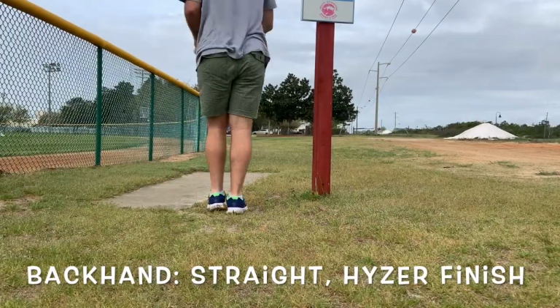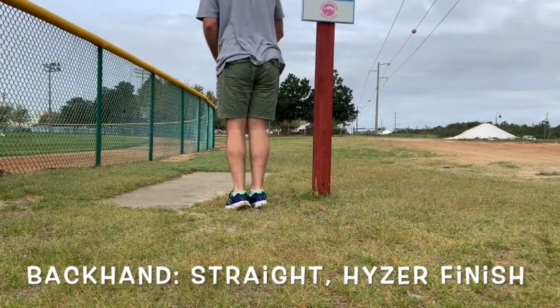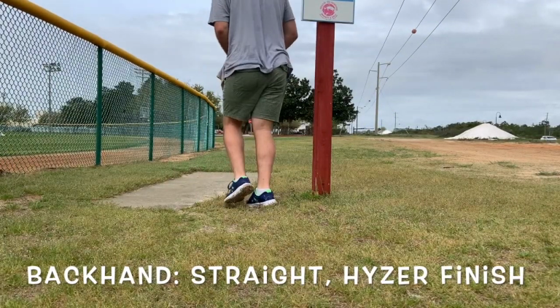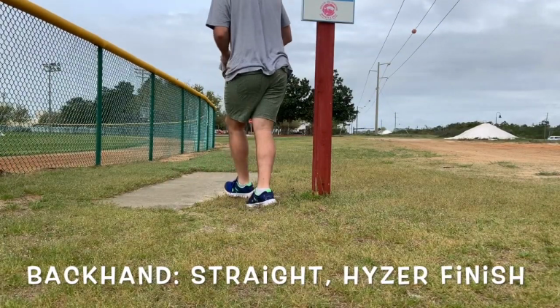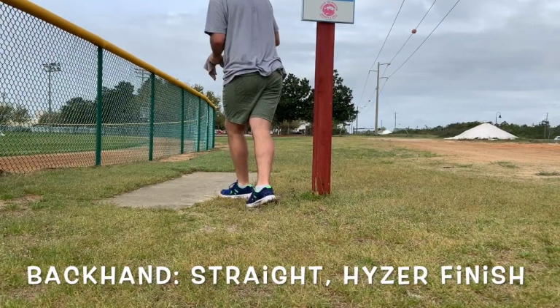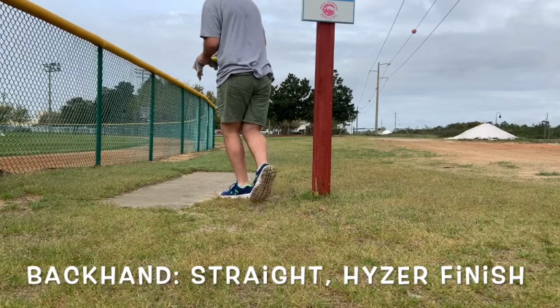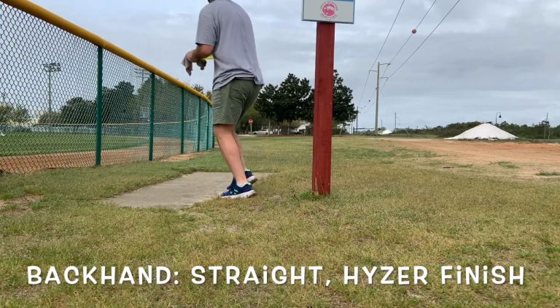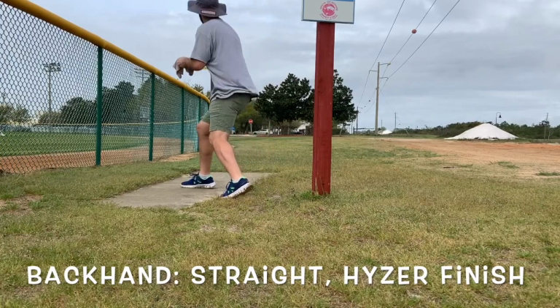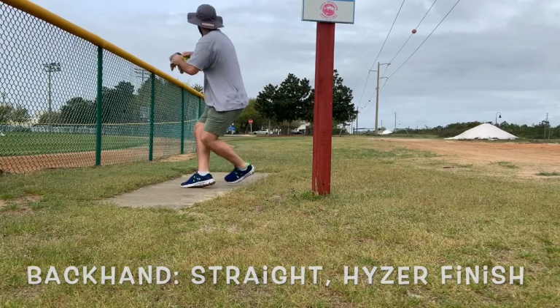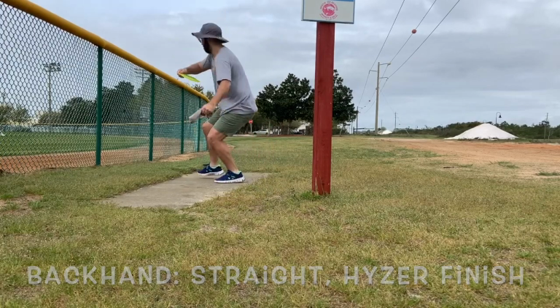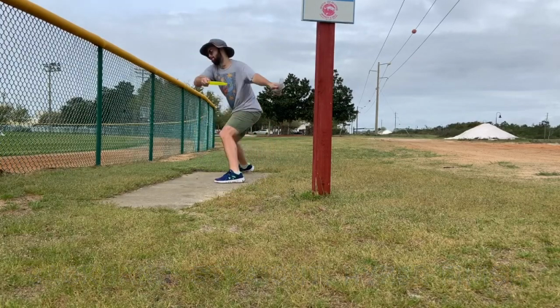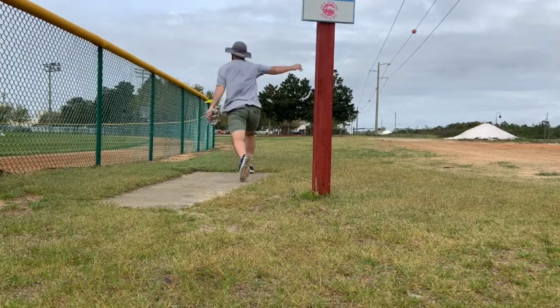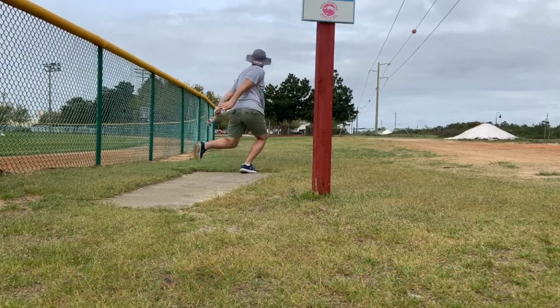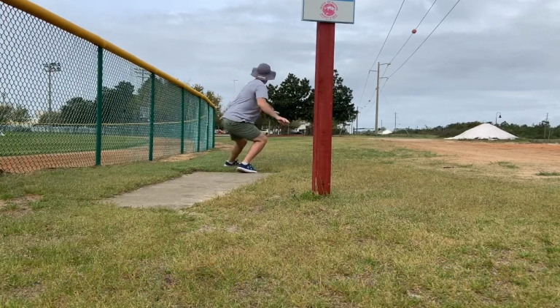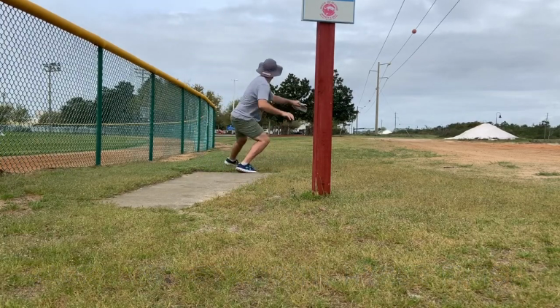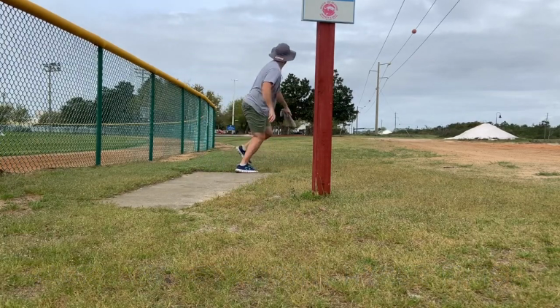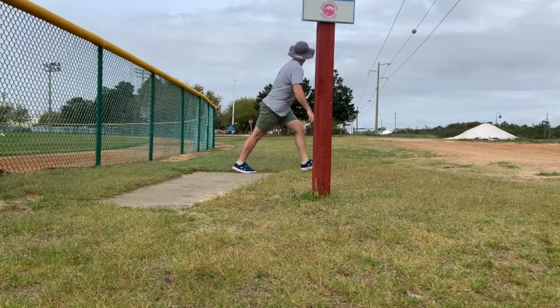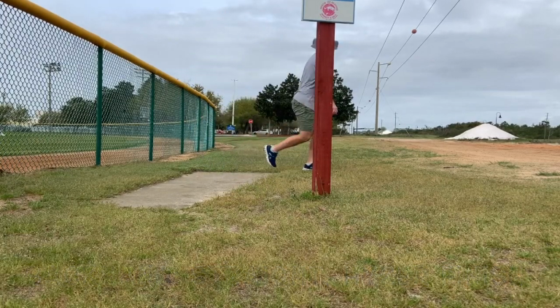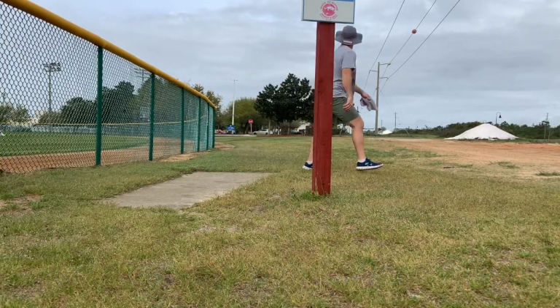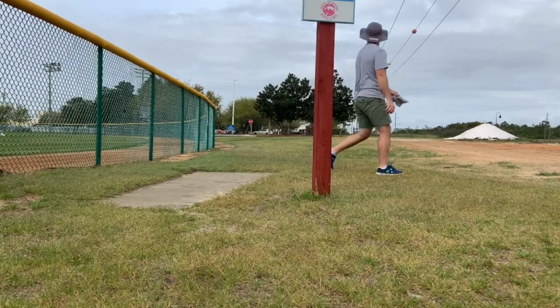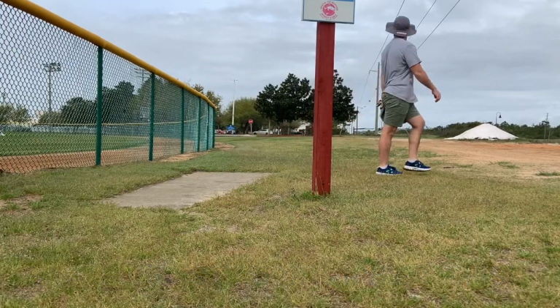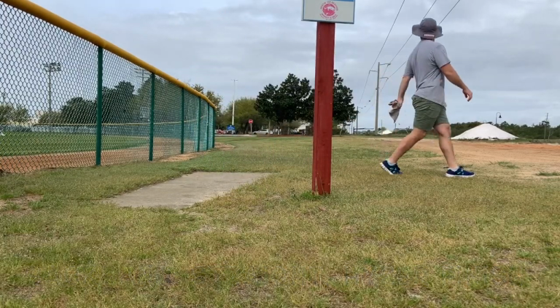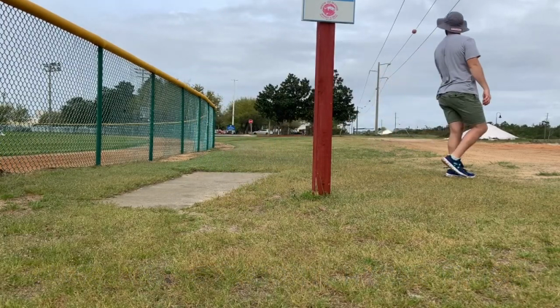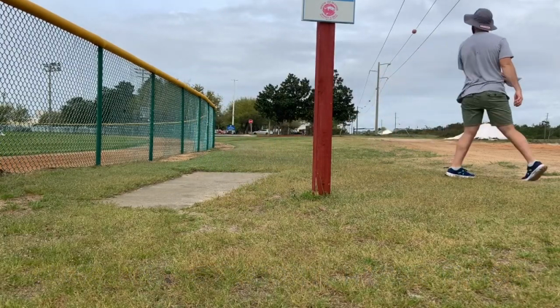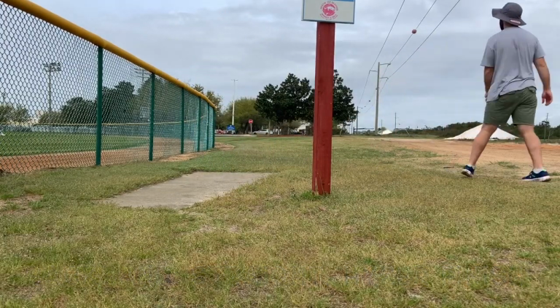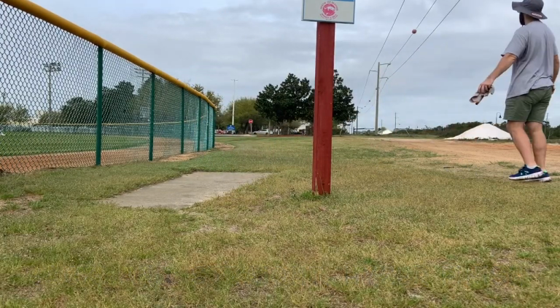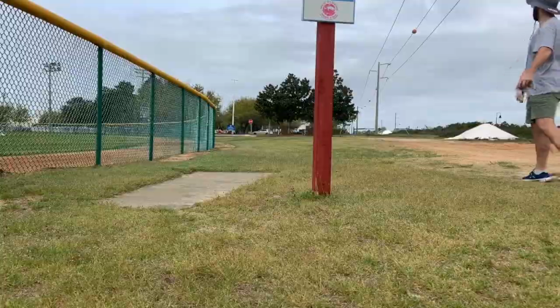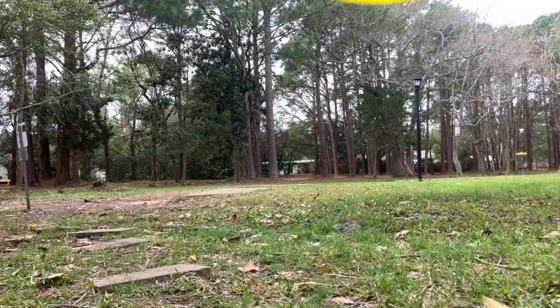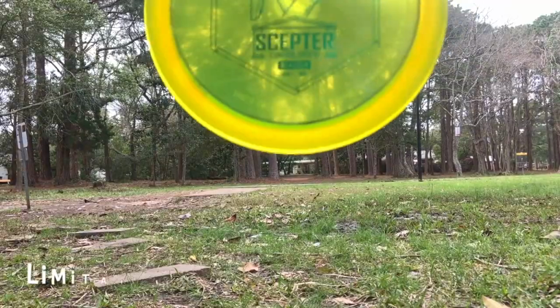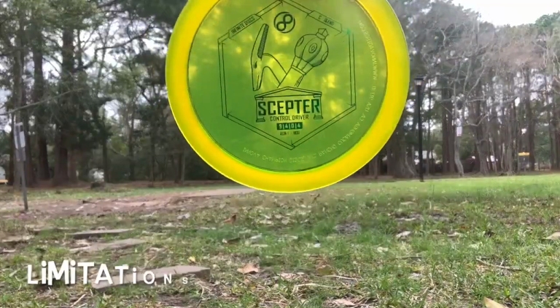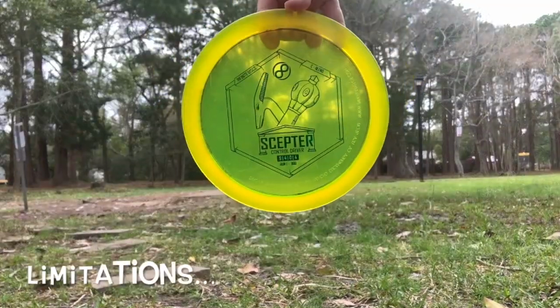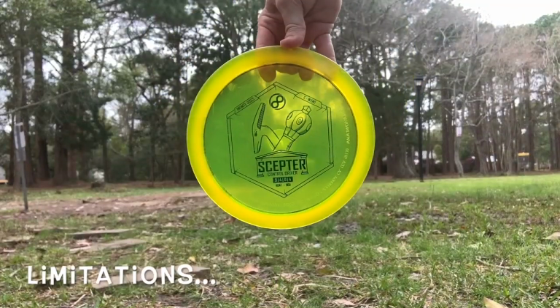I don't throw this disc backhand a whole lot, but here's one example. It's just going to go straight, straight, and always hyzer out at the end.